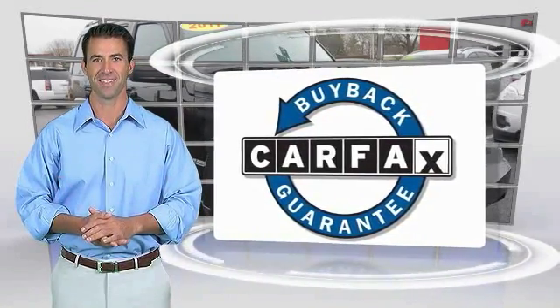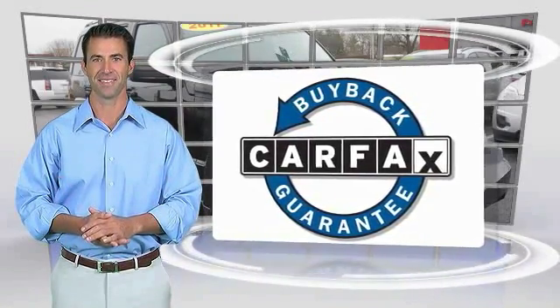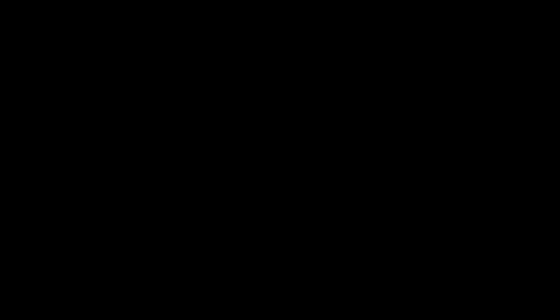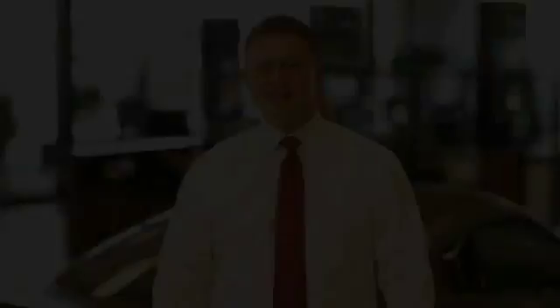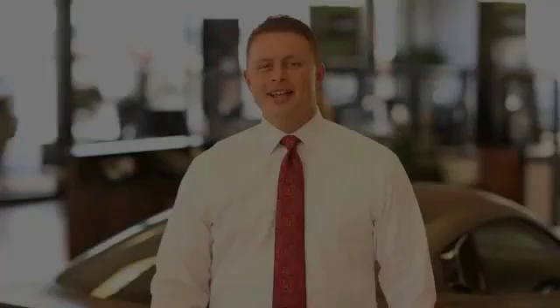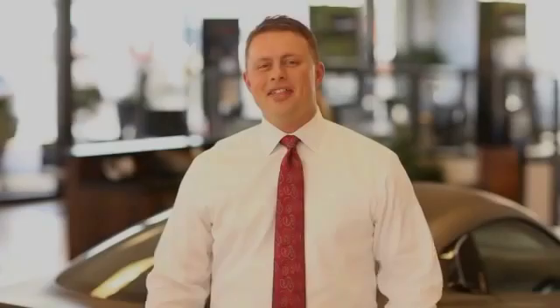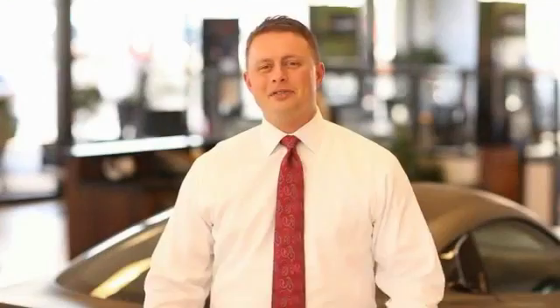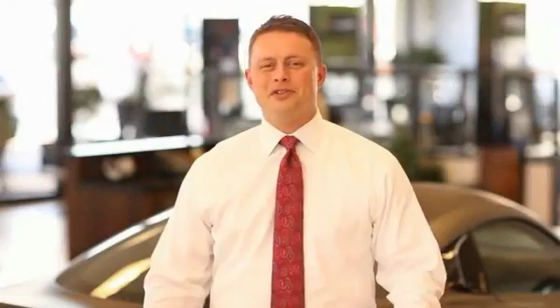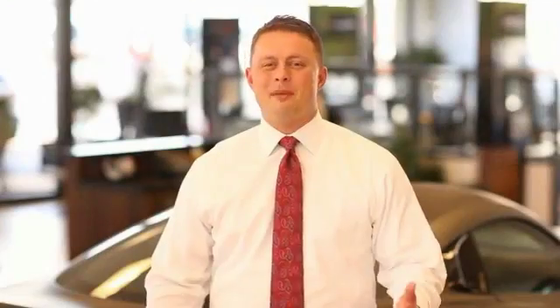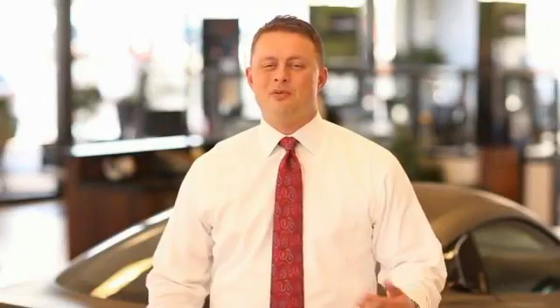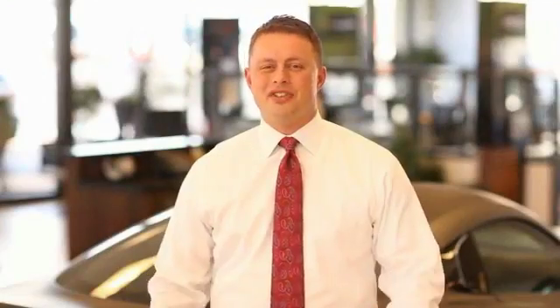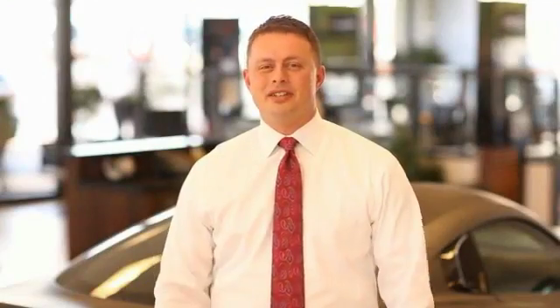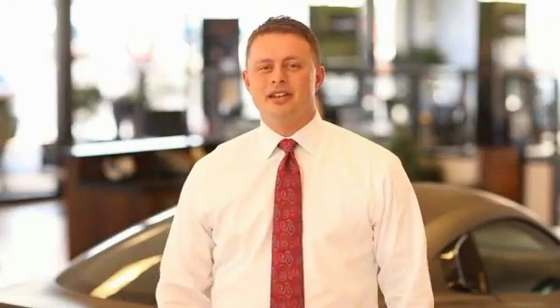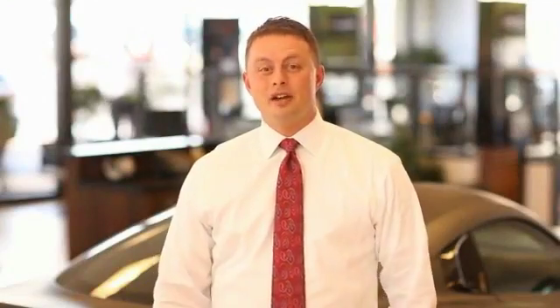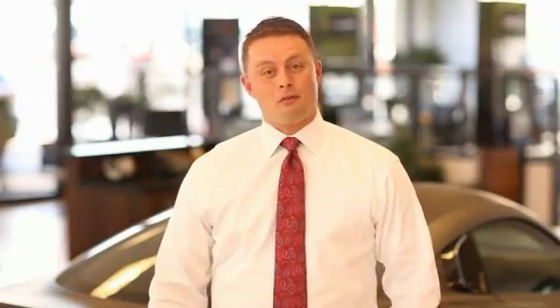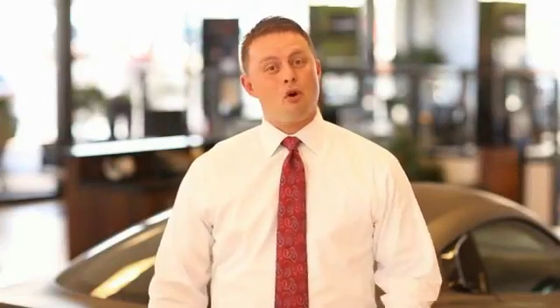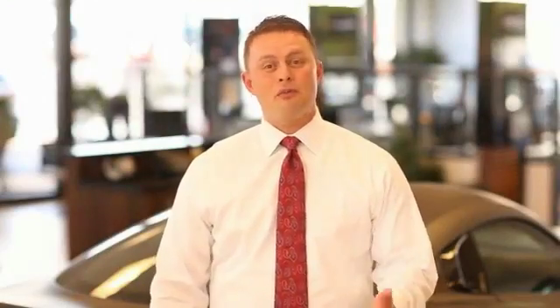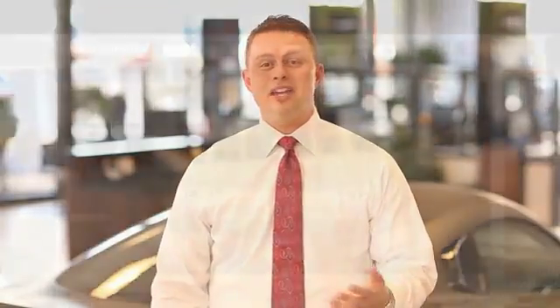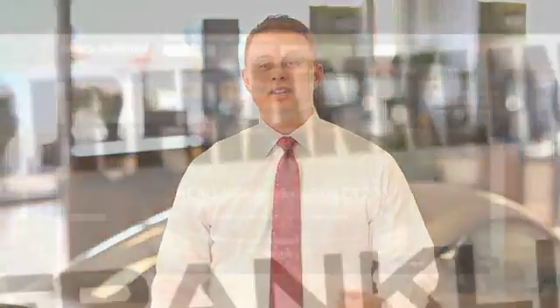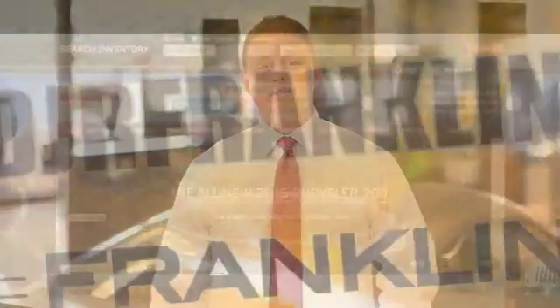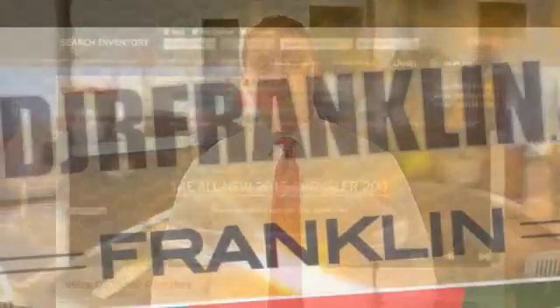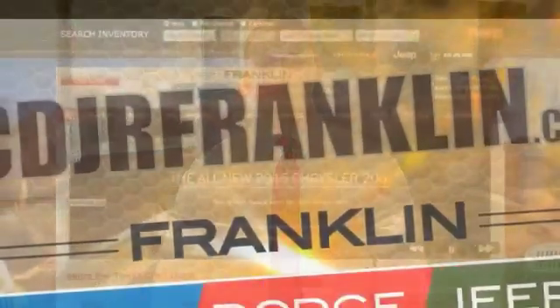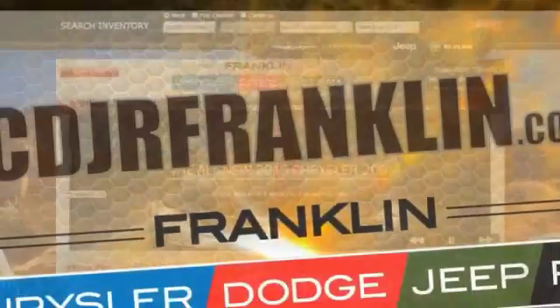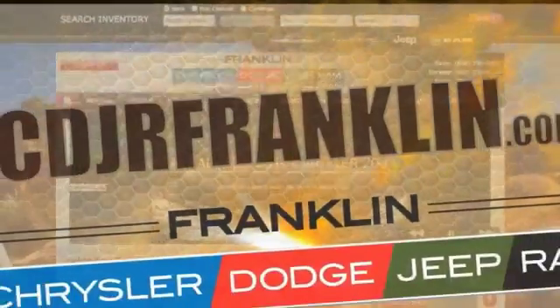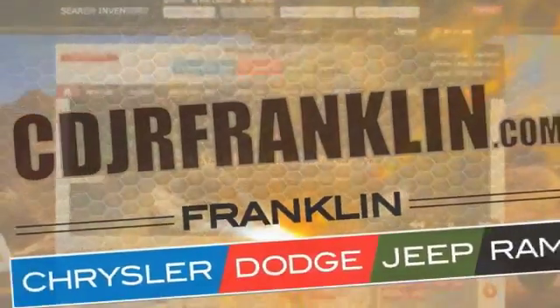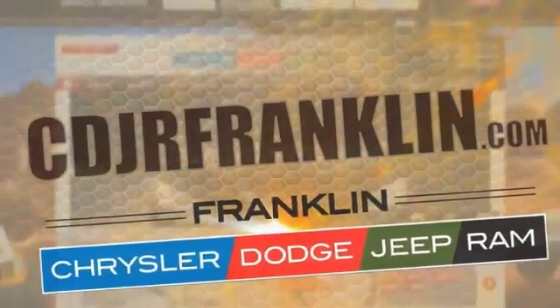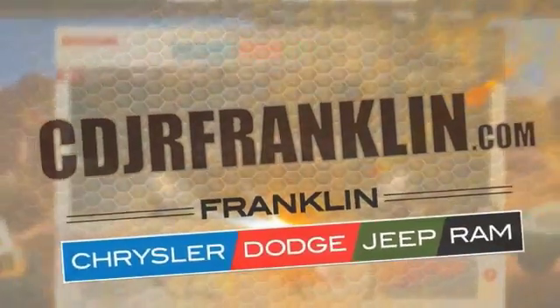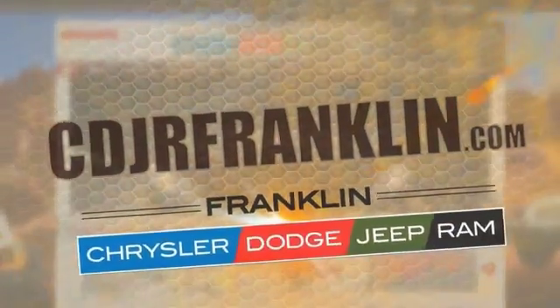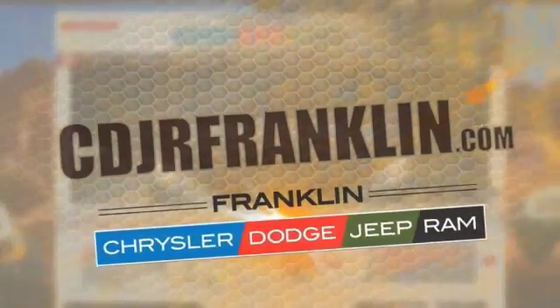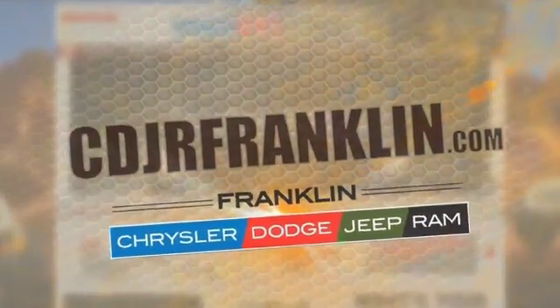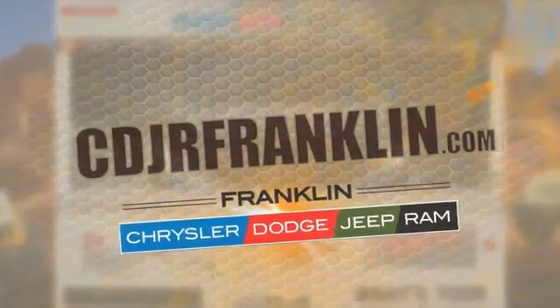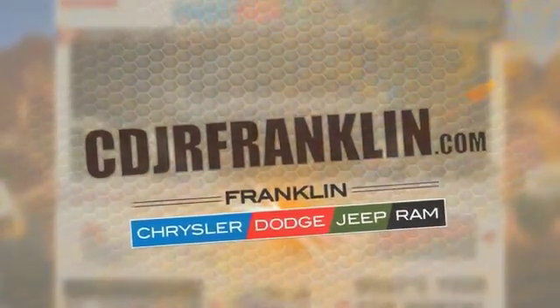Thanks for shopping with us. For more information, visit cdjrfranklin.com.